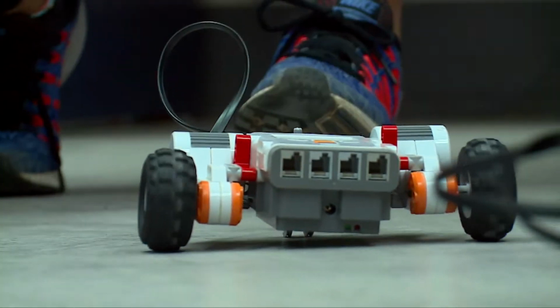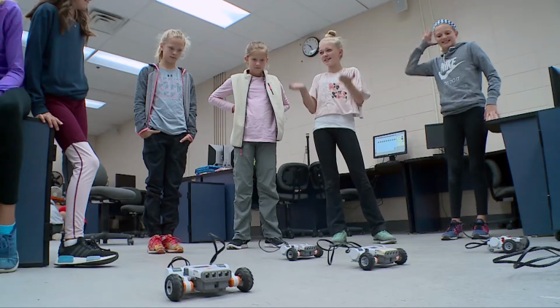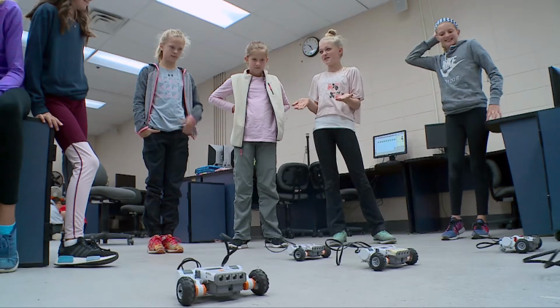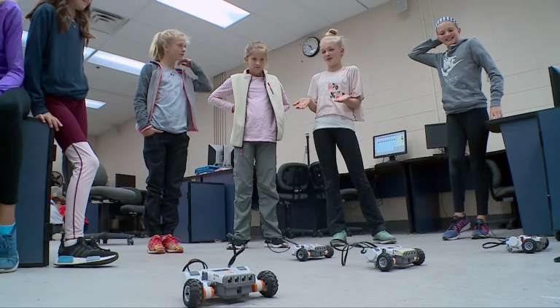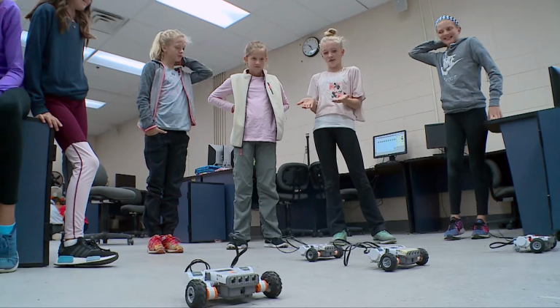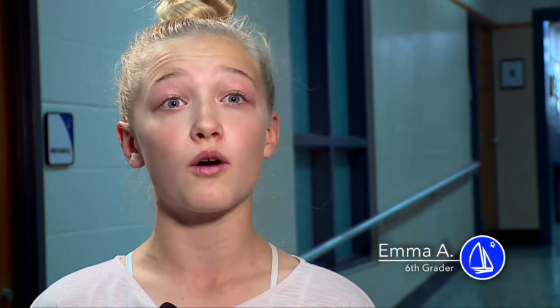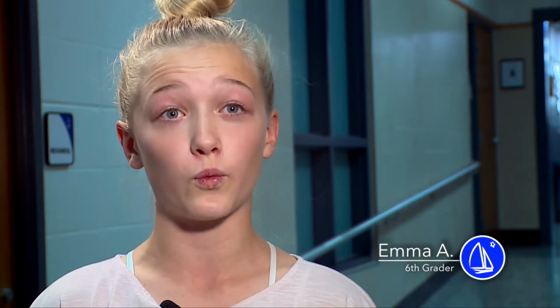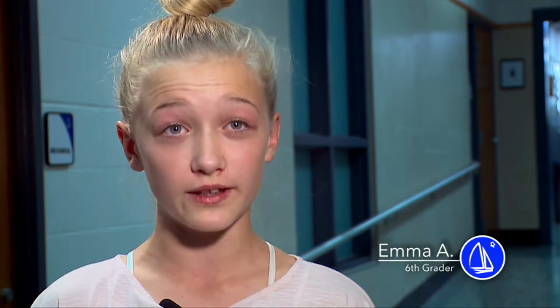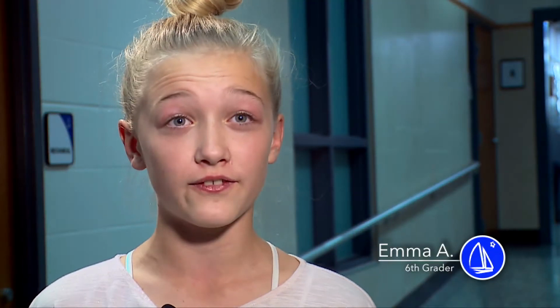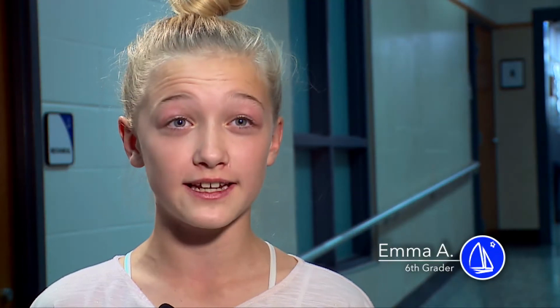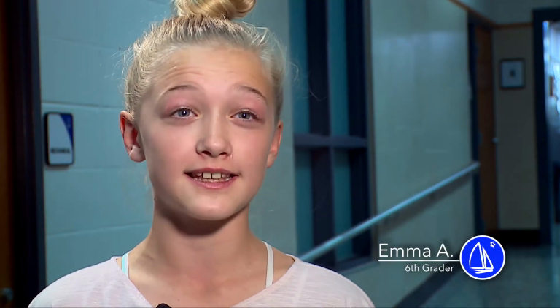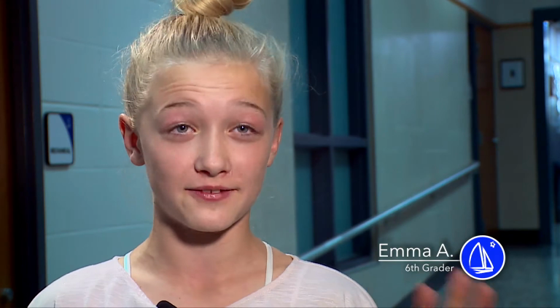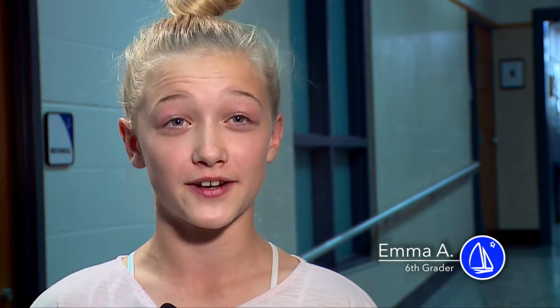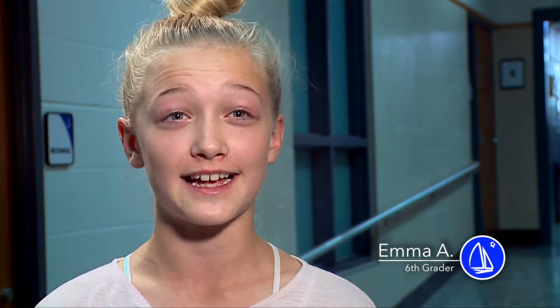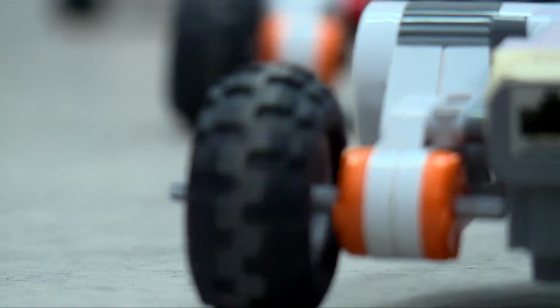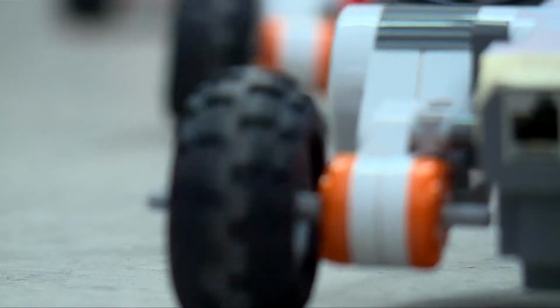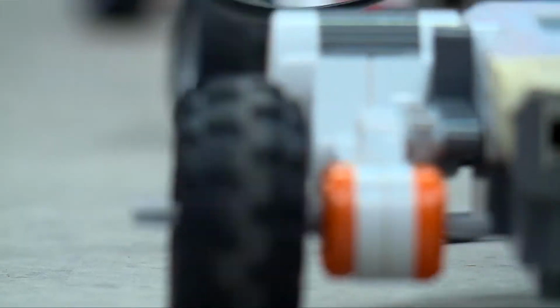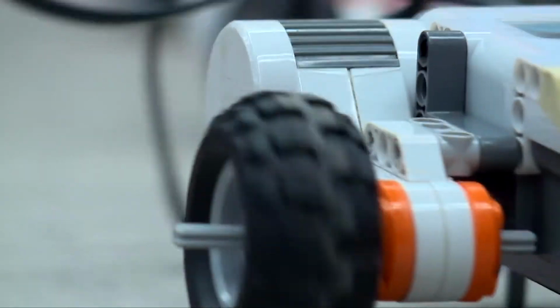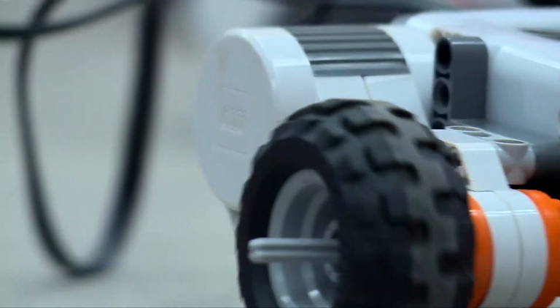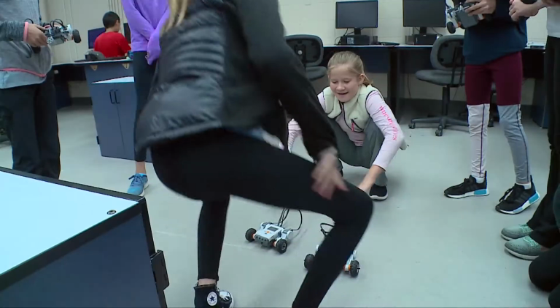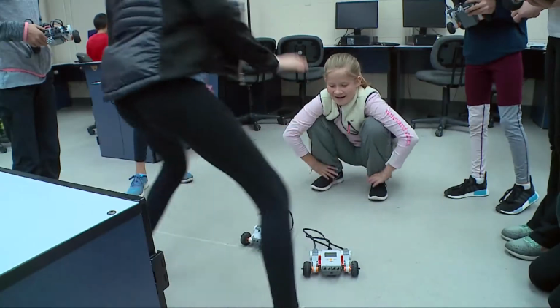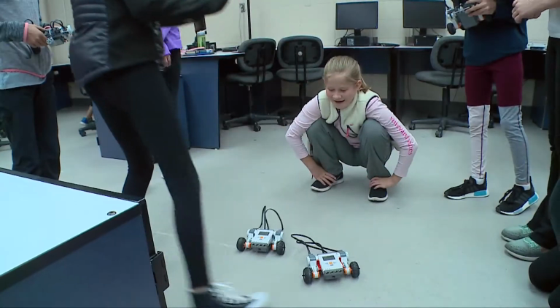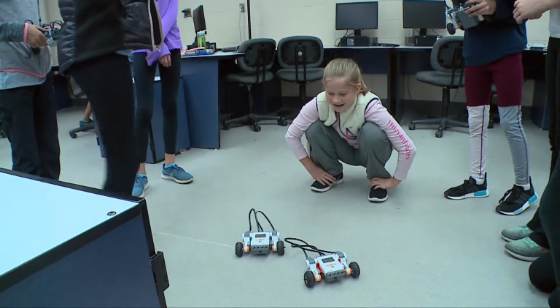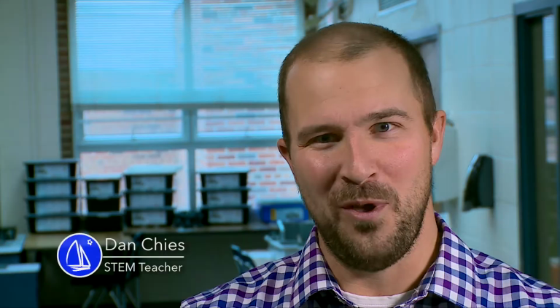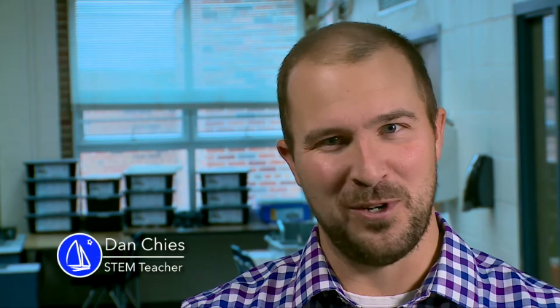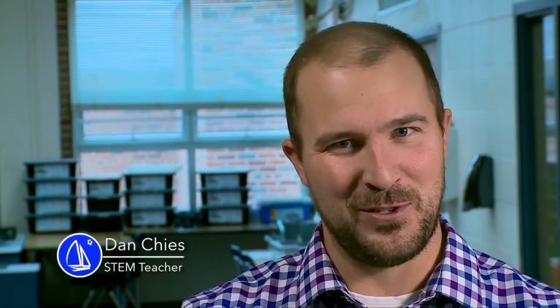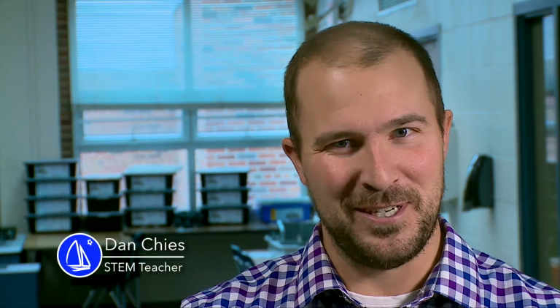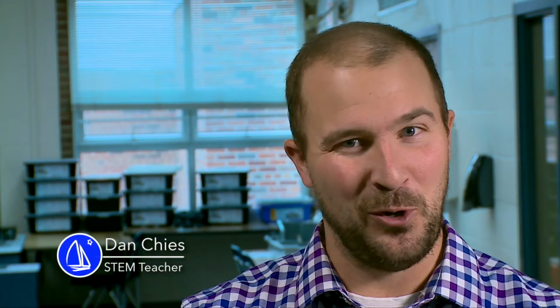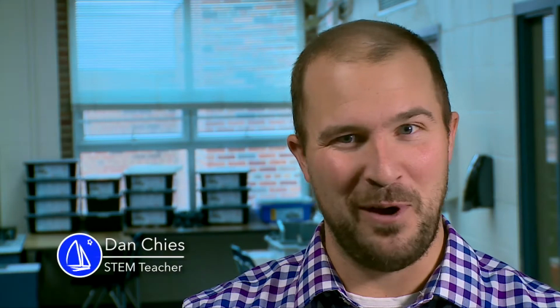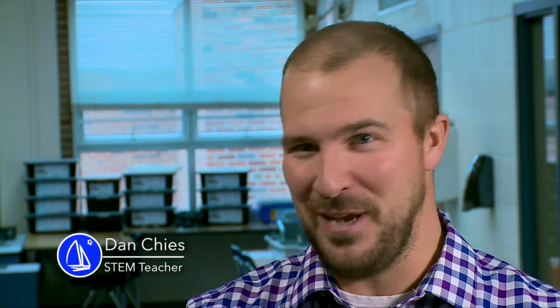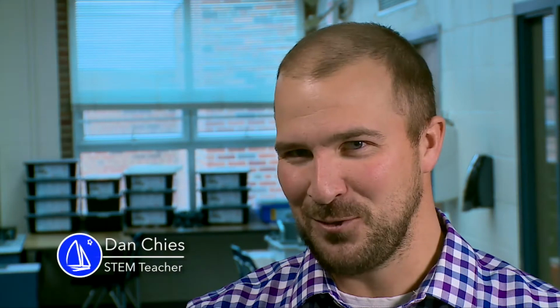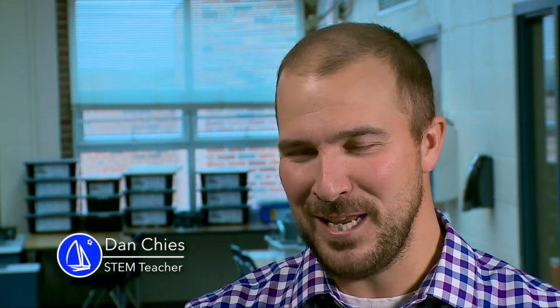It kind of makes STEM really fun and it's like my favorite class. Coordinate the moves of the robot with sort of a choreographed dance routine.